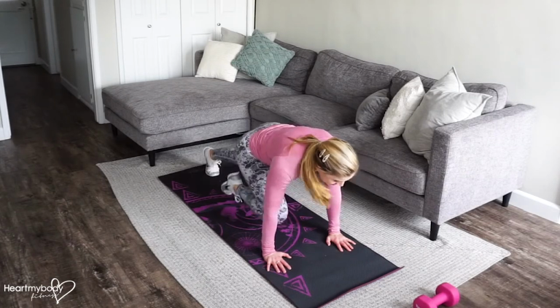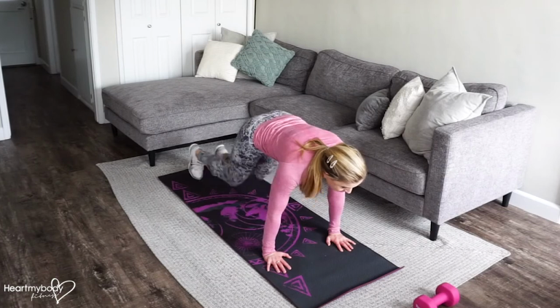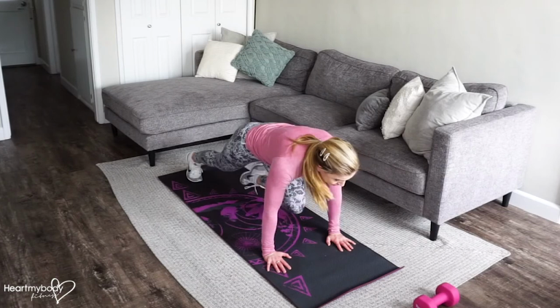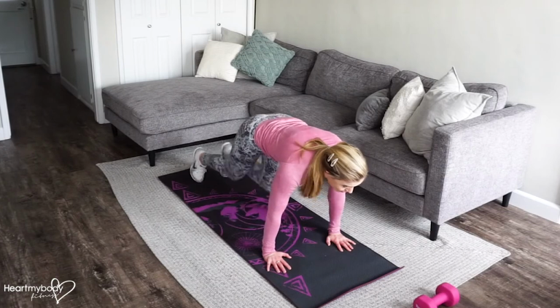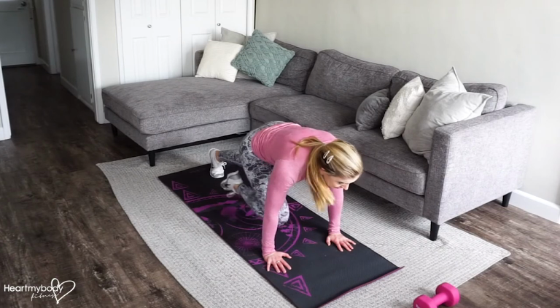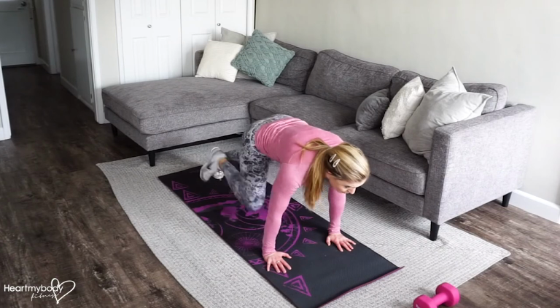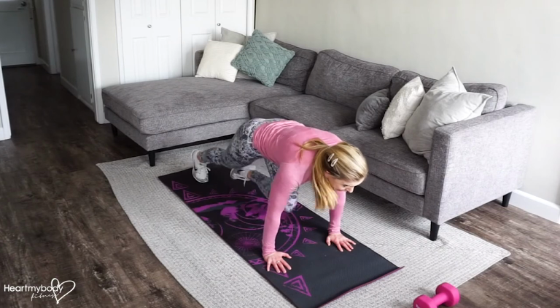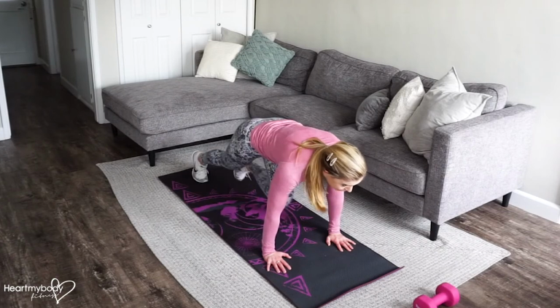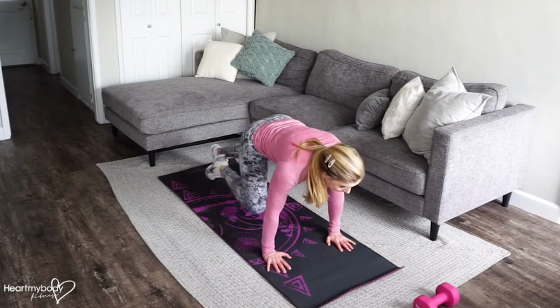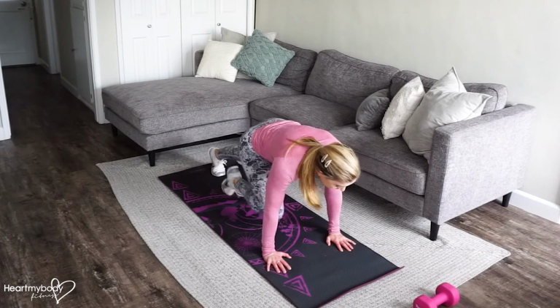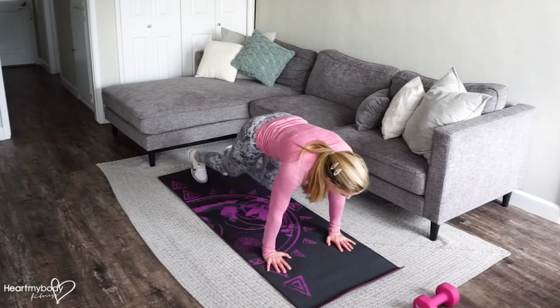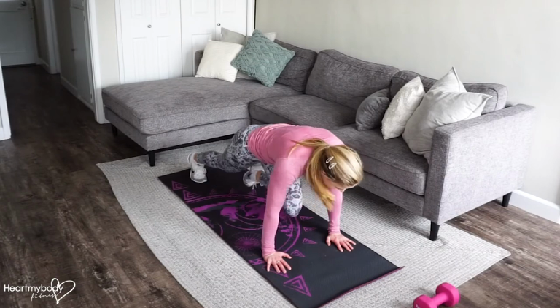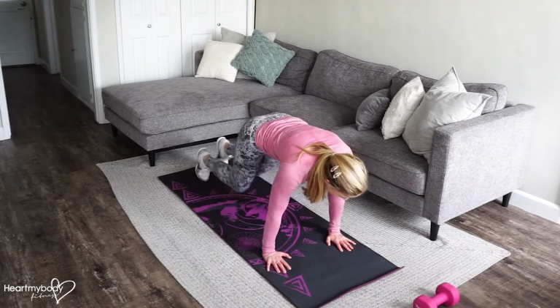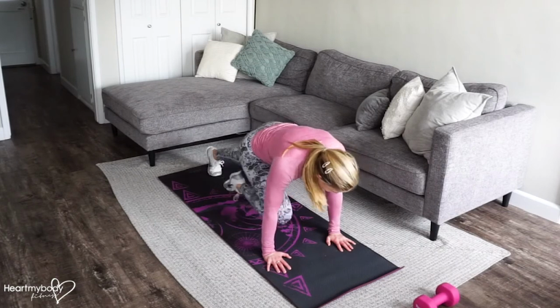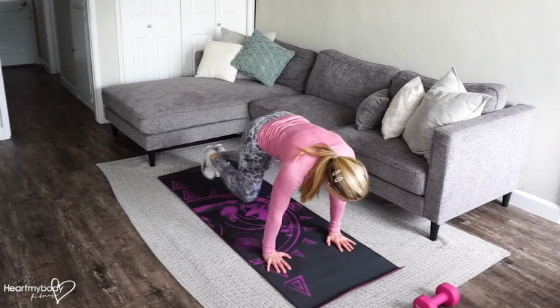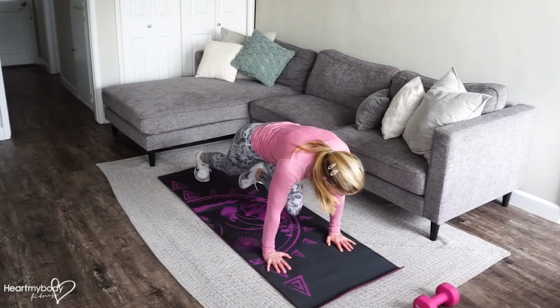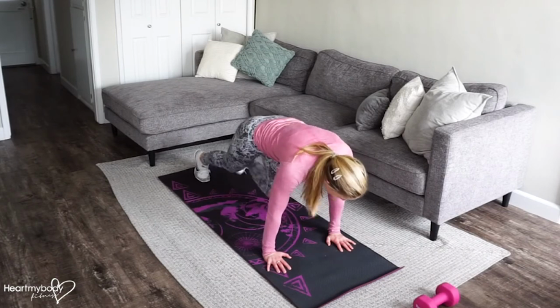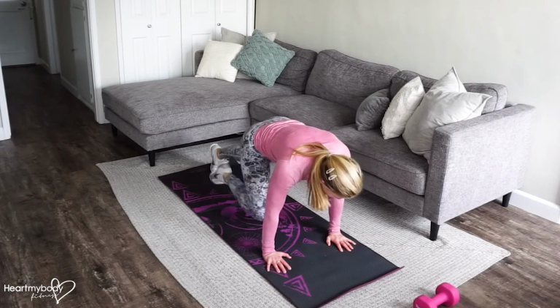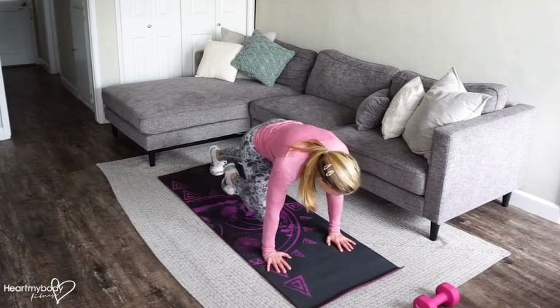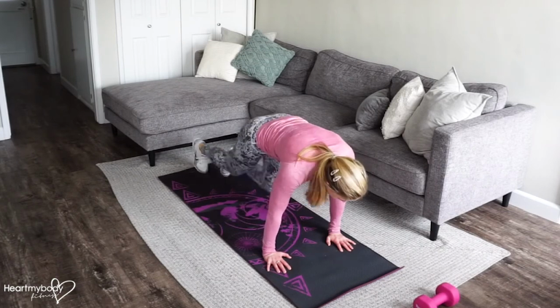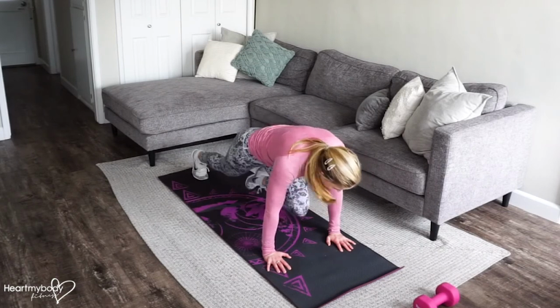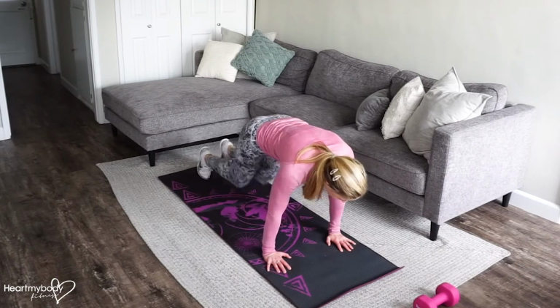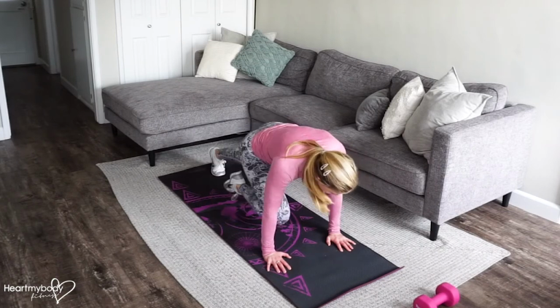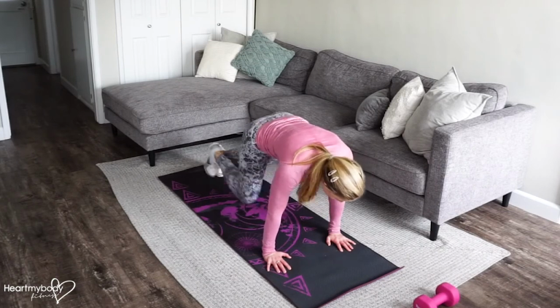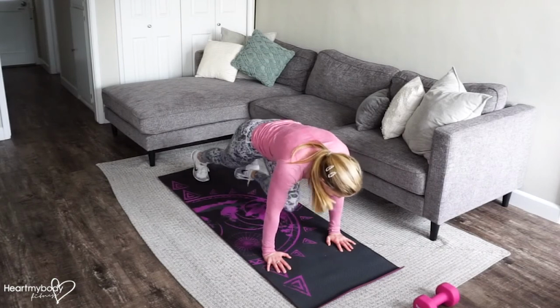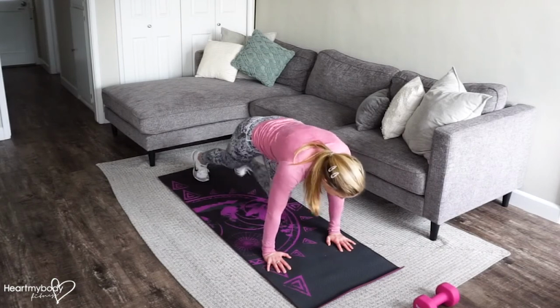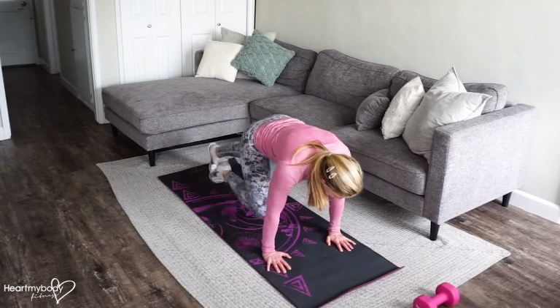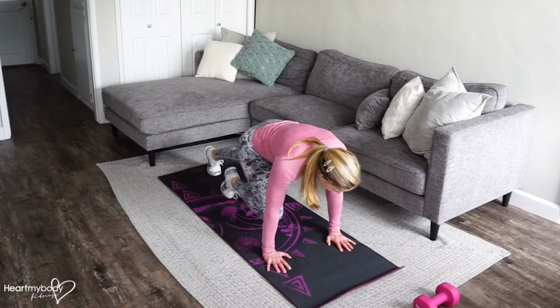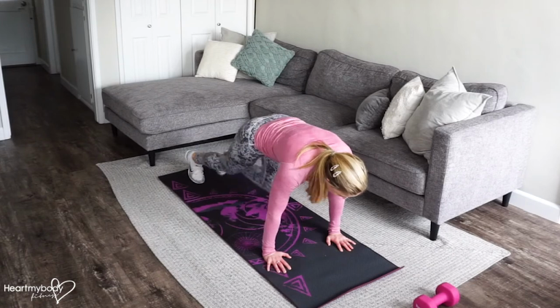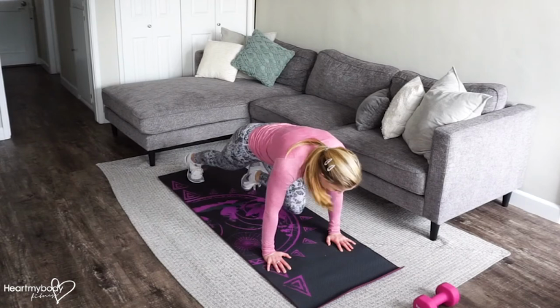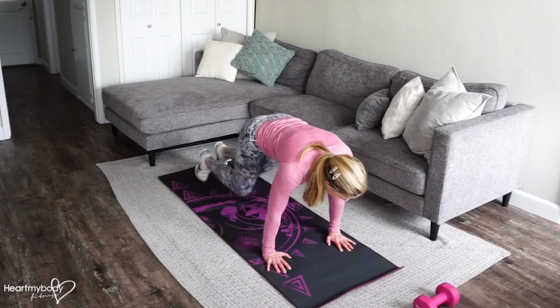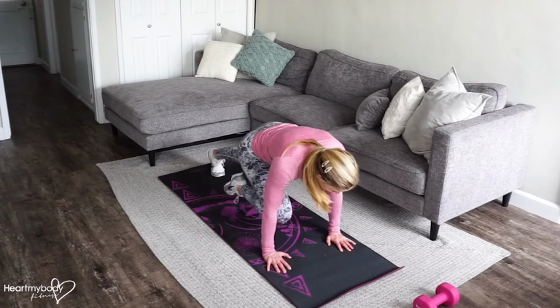Be sure to keep your back flat, and breathe in through your nose and out through your mouth.